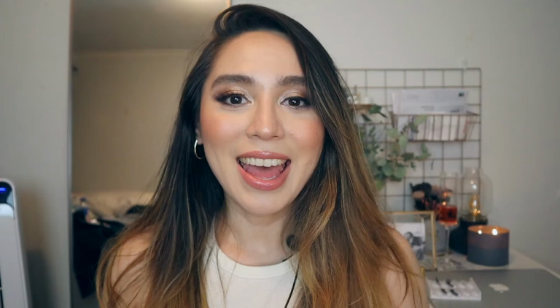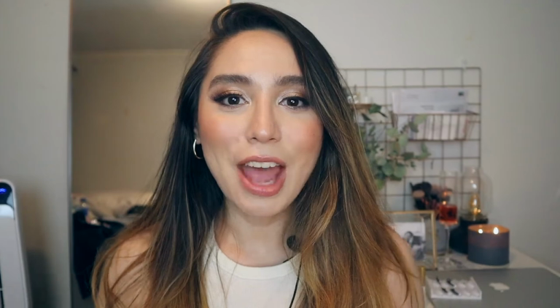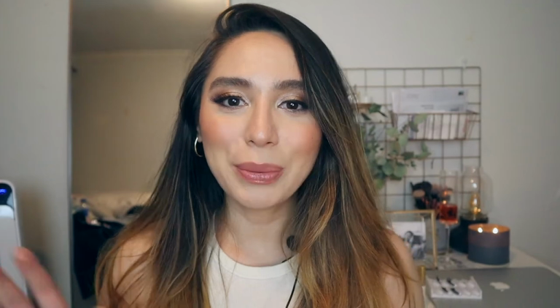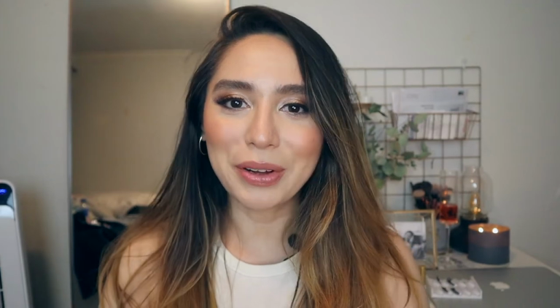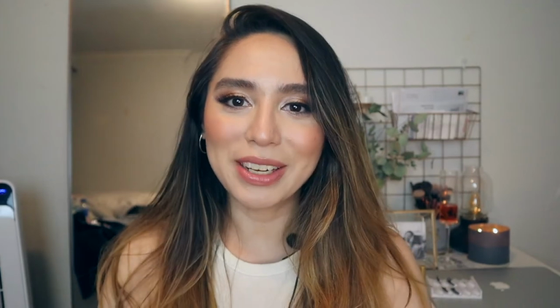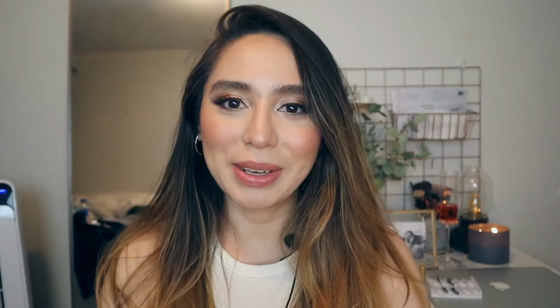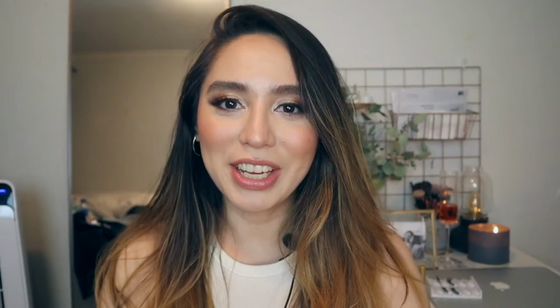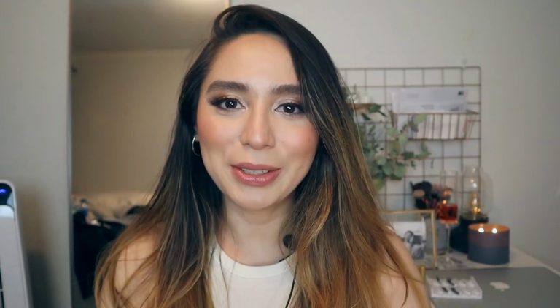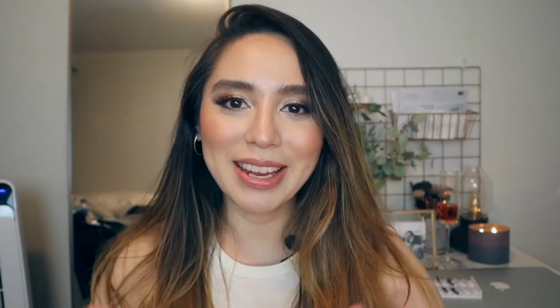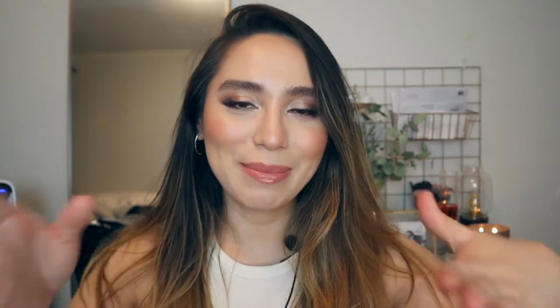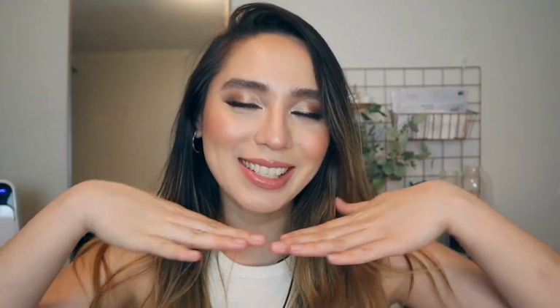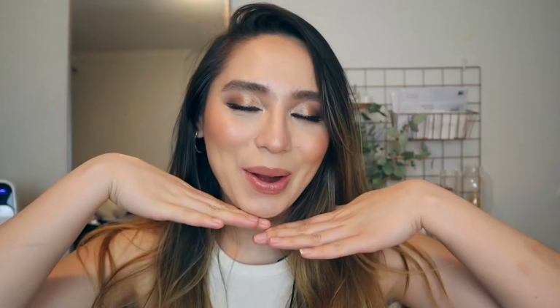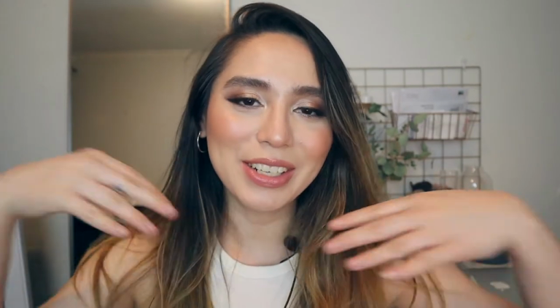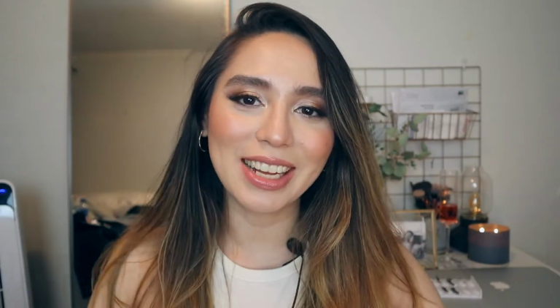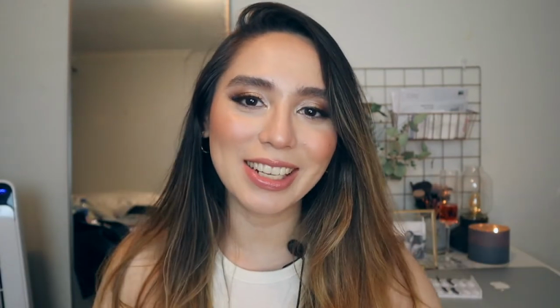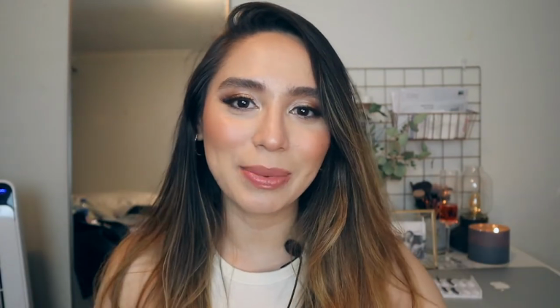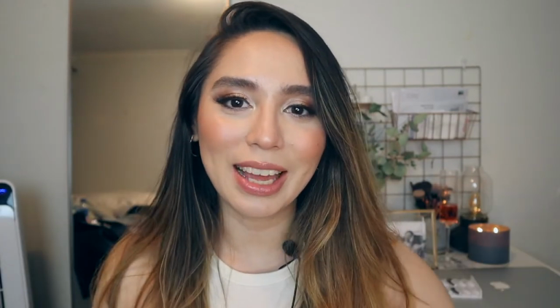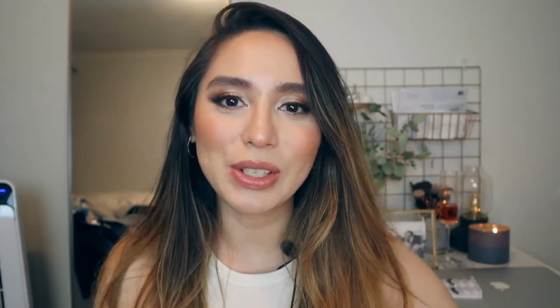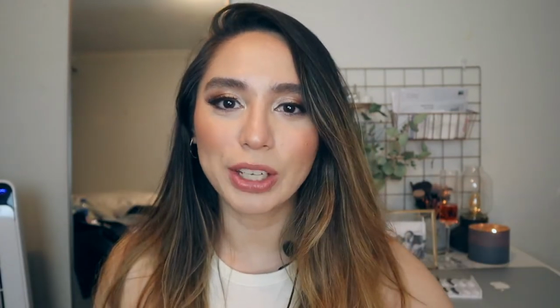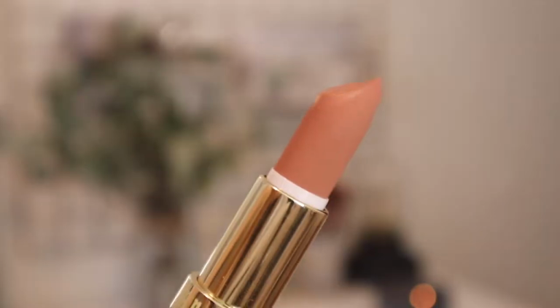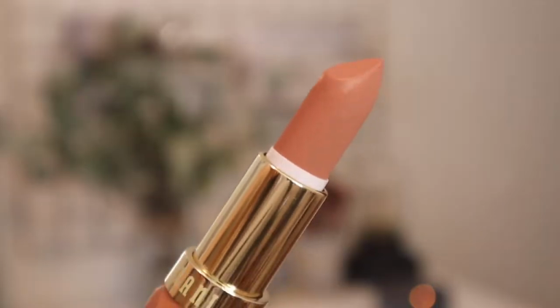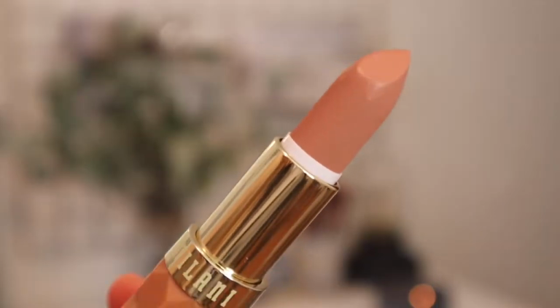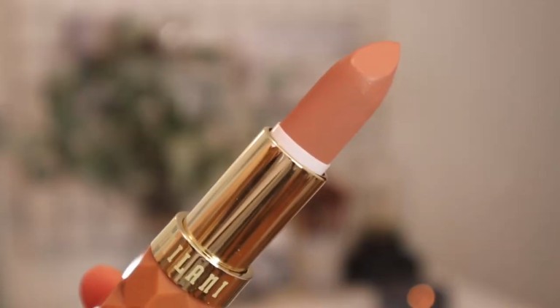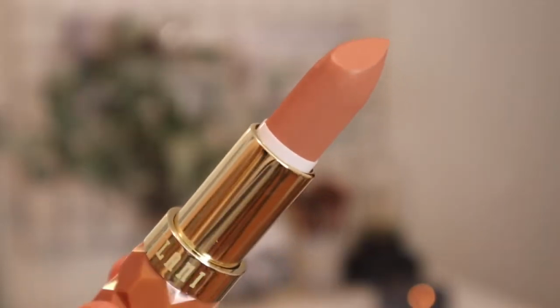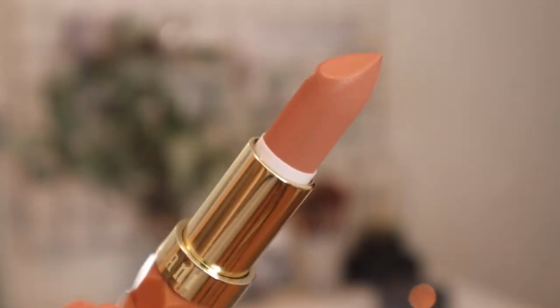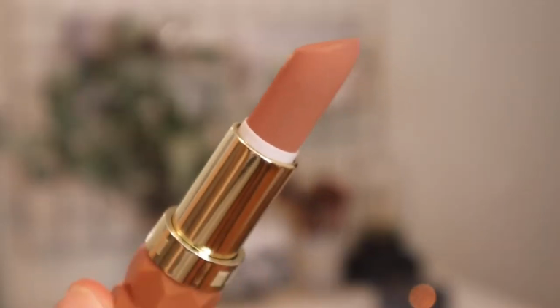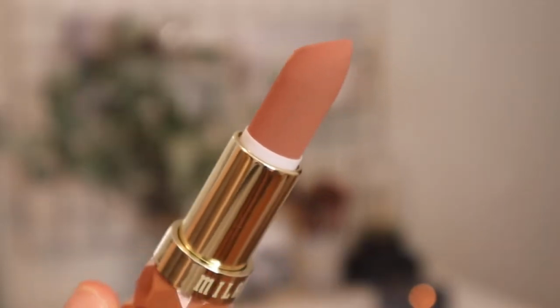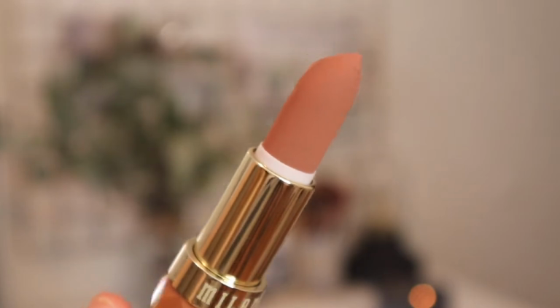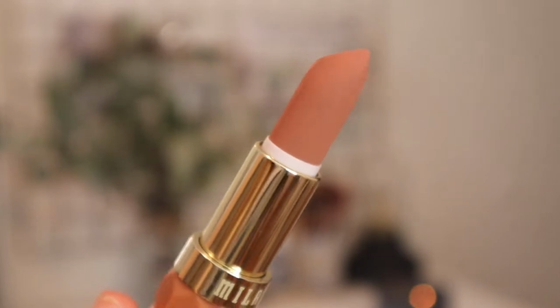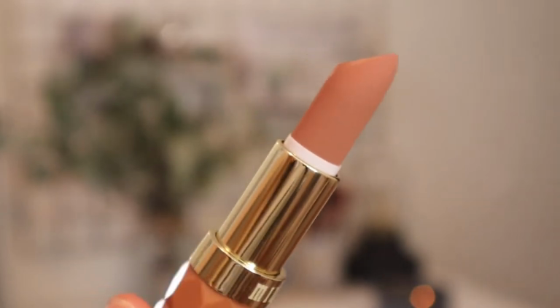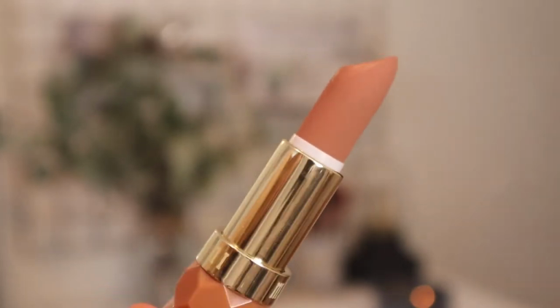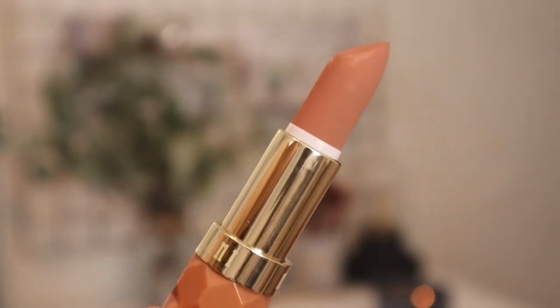Hey everyone, welcome back to my channel. My name is Sahar. Today is going to be a swatch video of the Milani Color Fetish Matte Lipsticks.